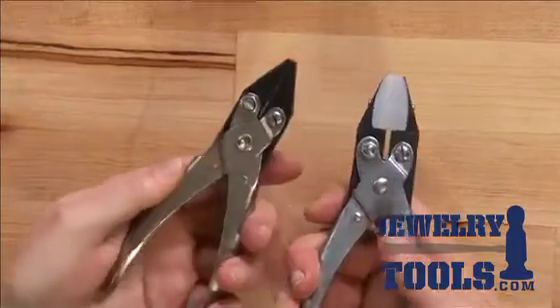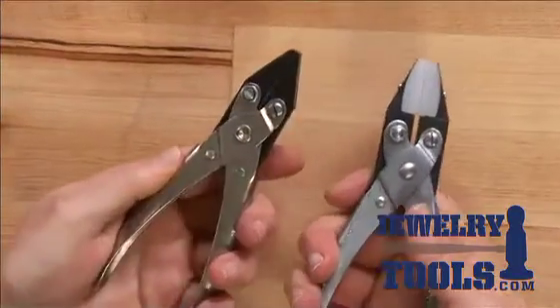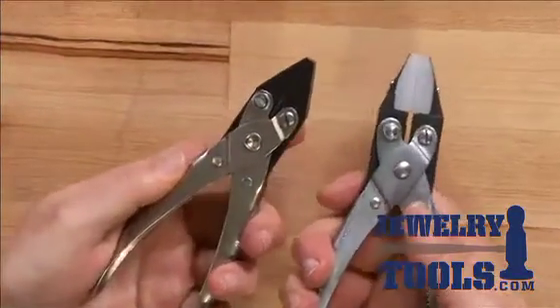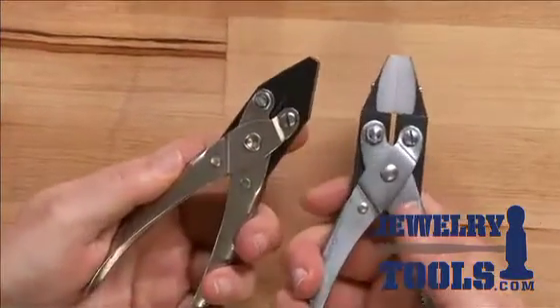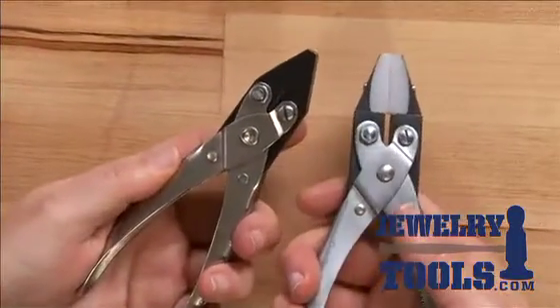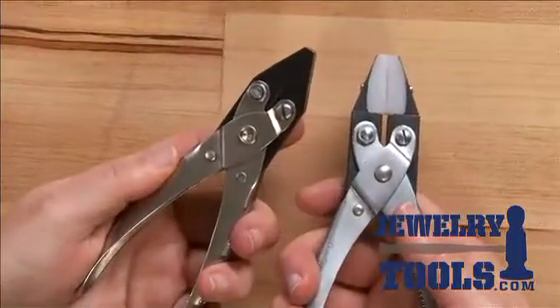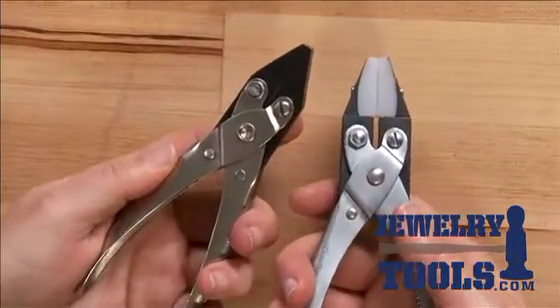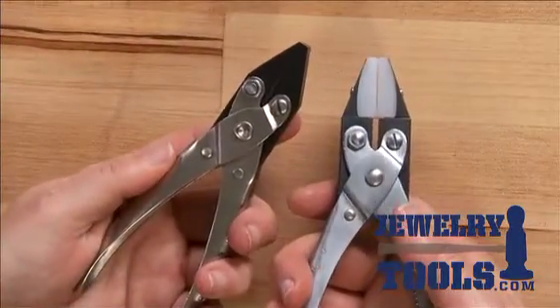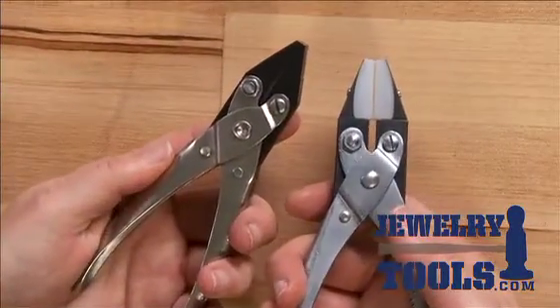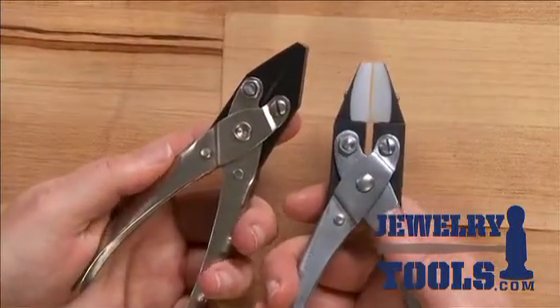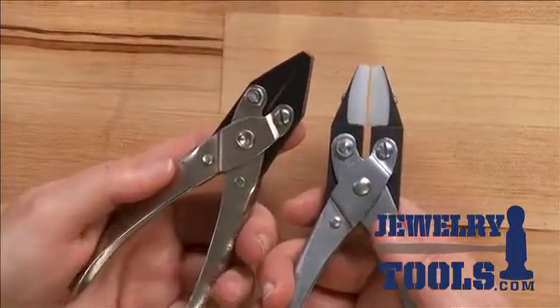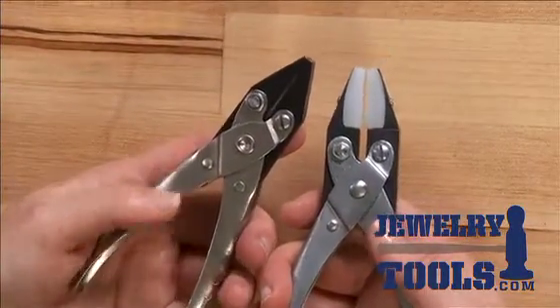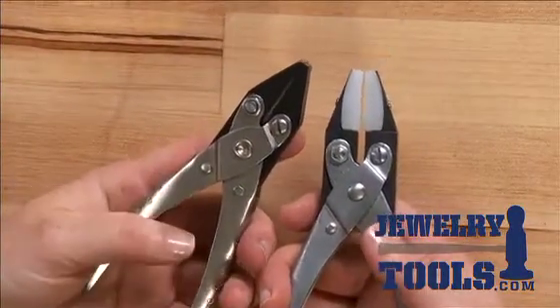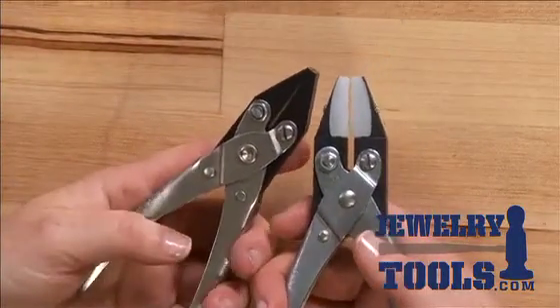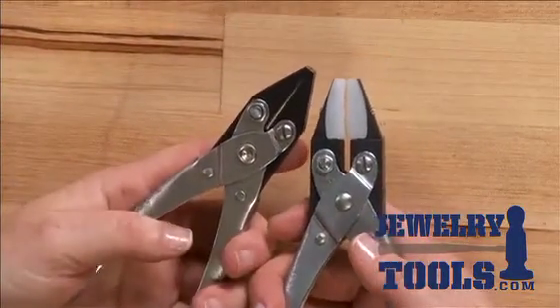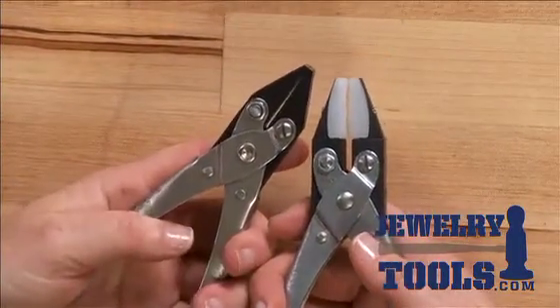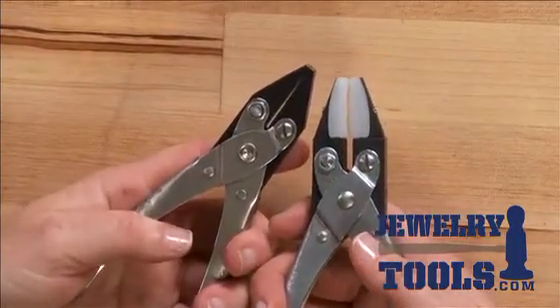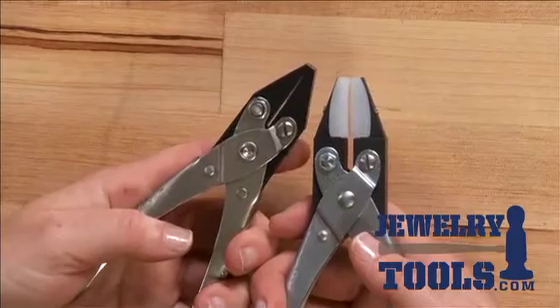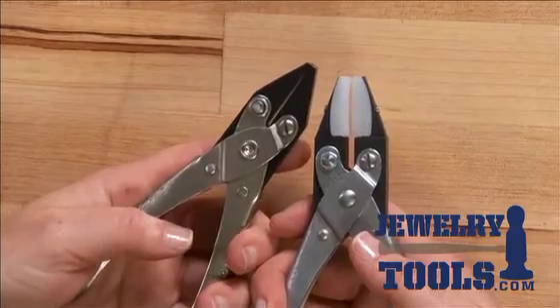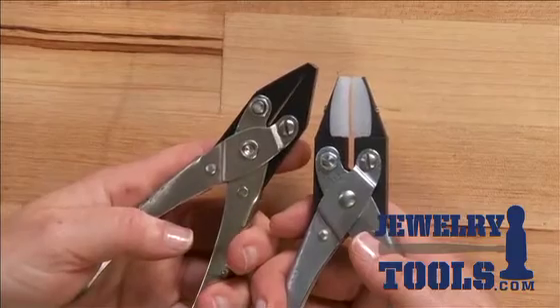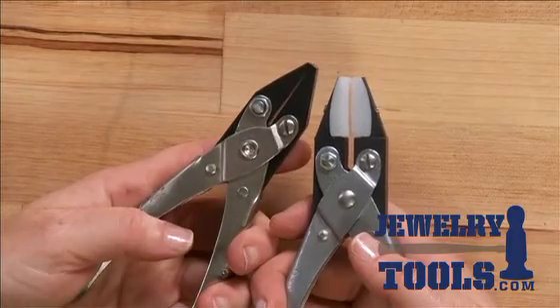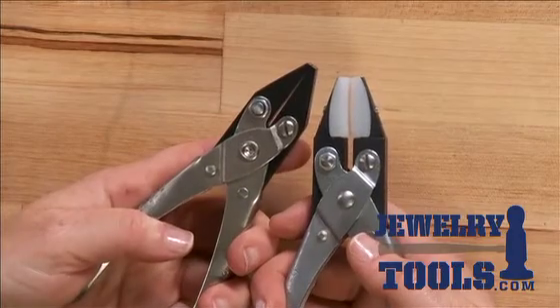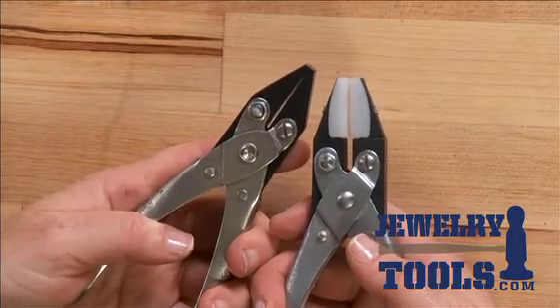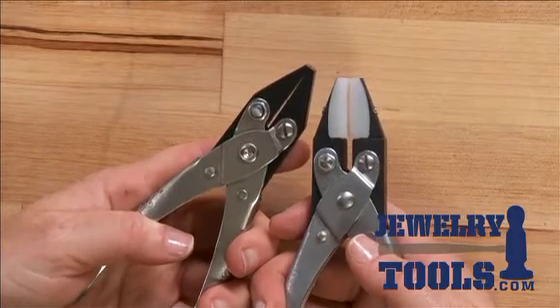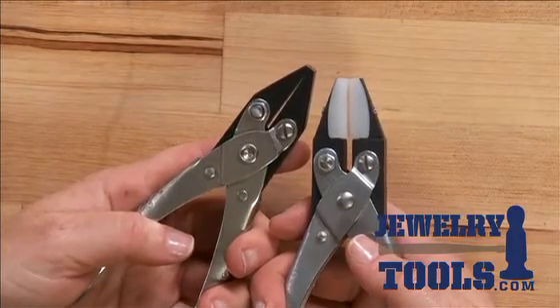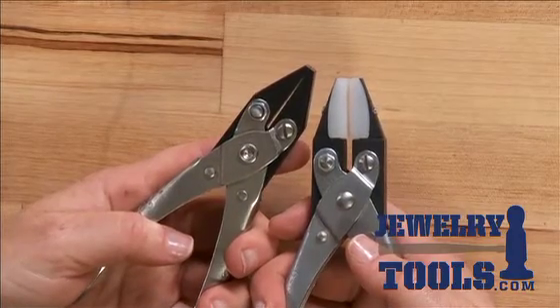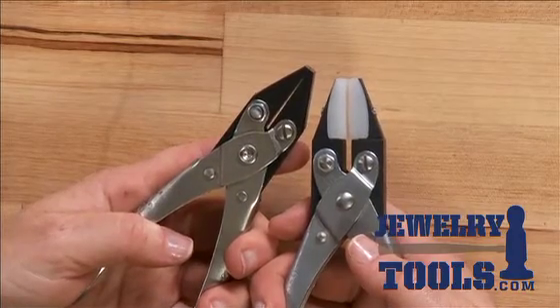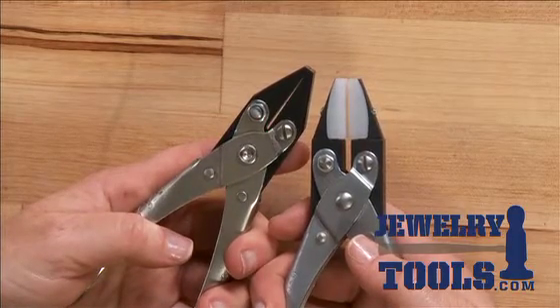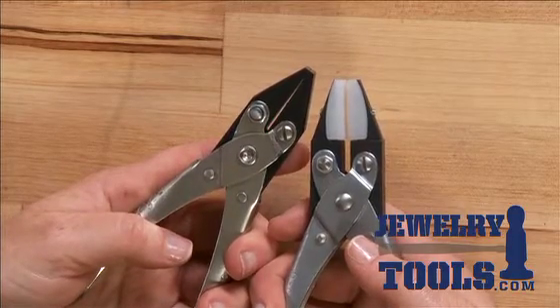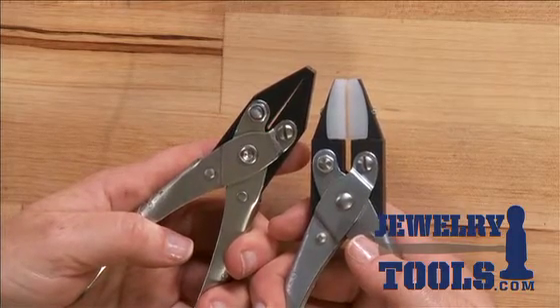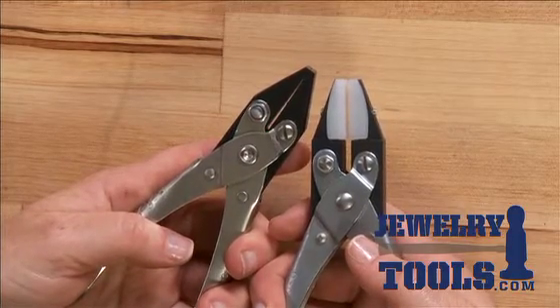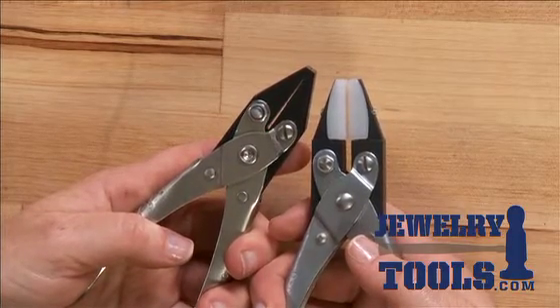Both of these tools provide a firm grip to keep your metal or wire in place as you're working with it.